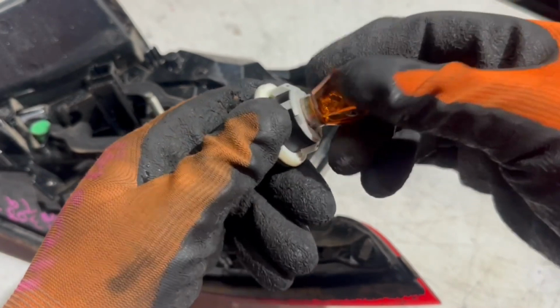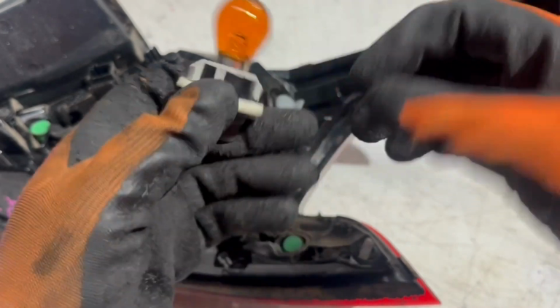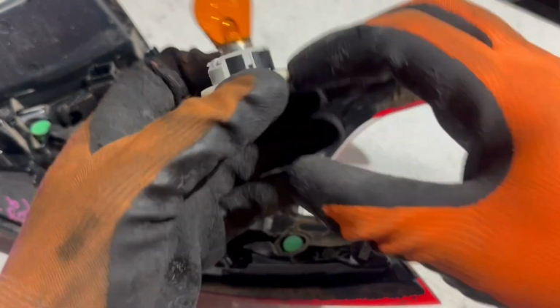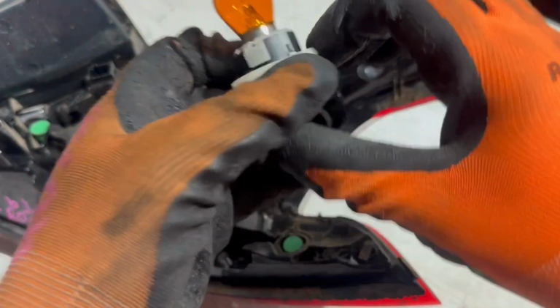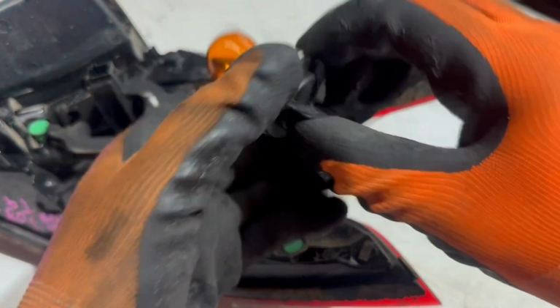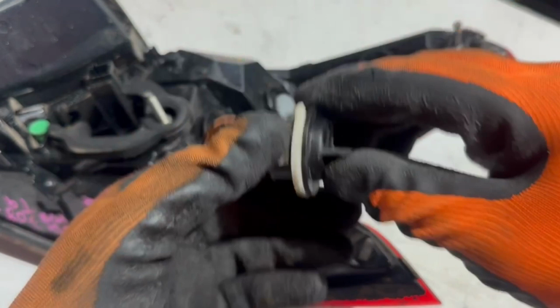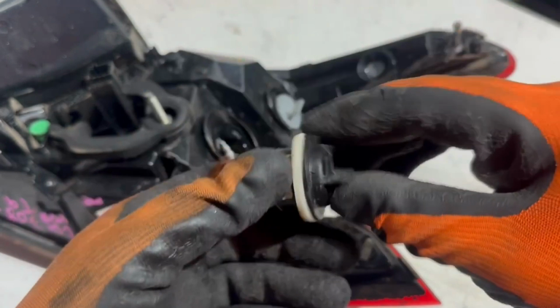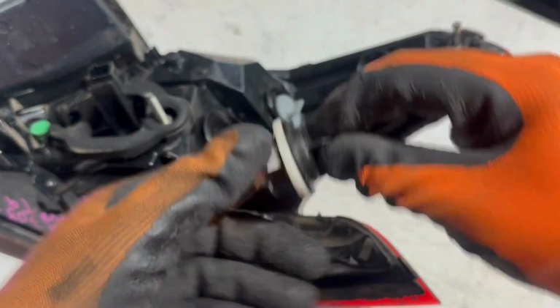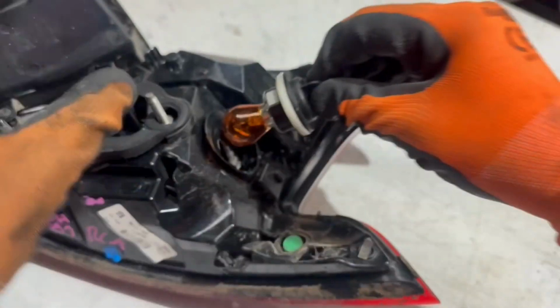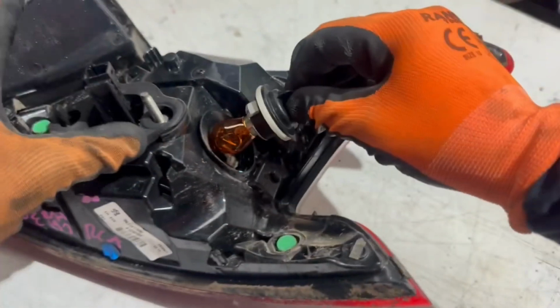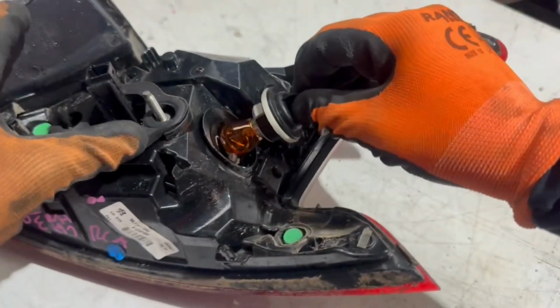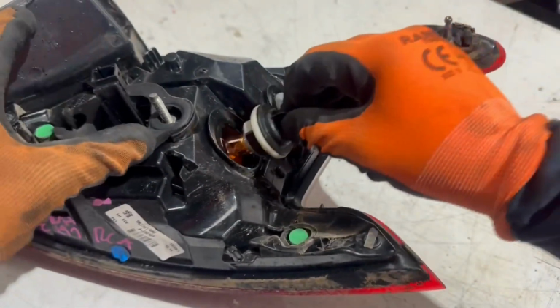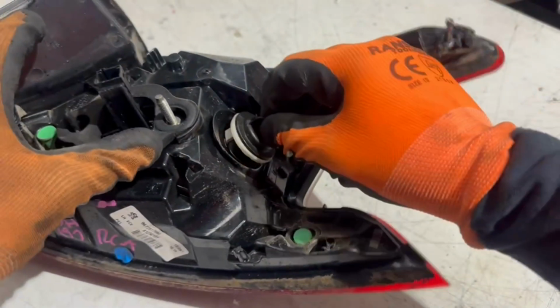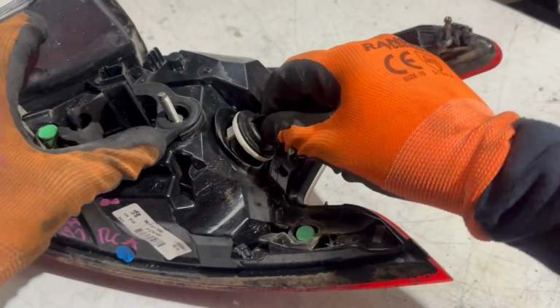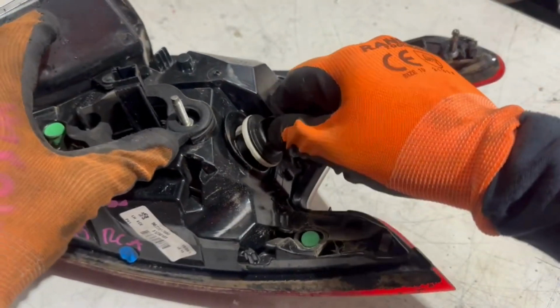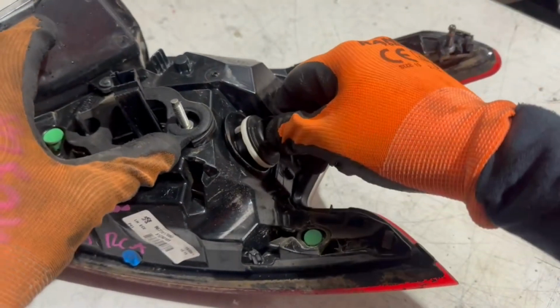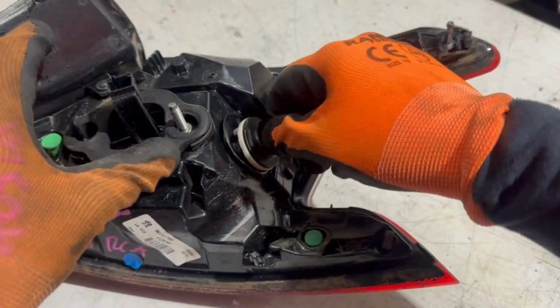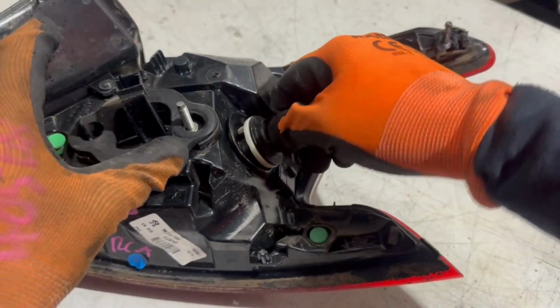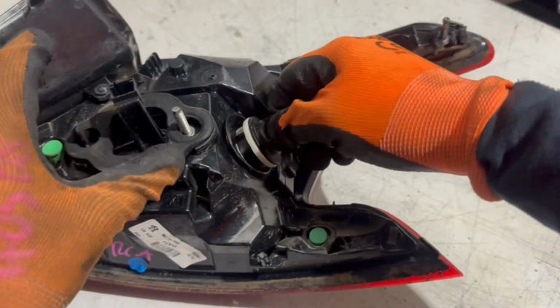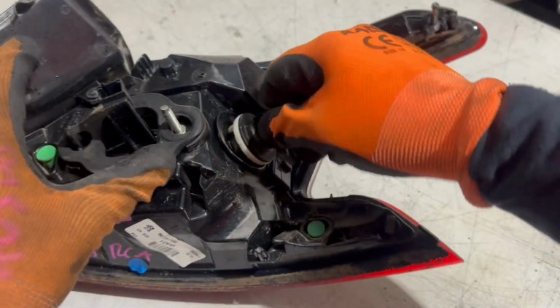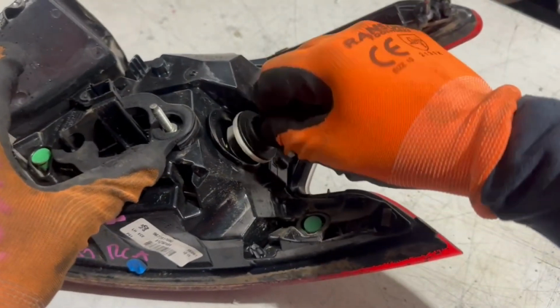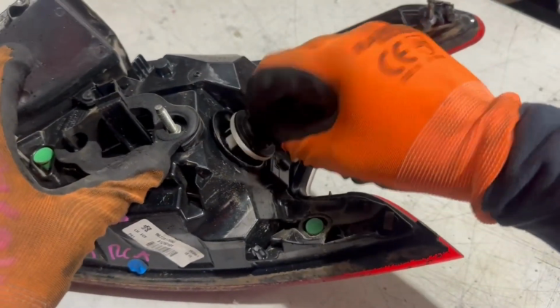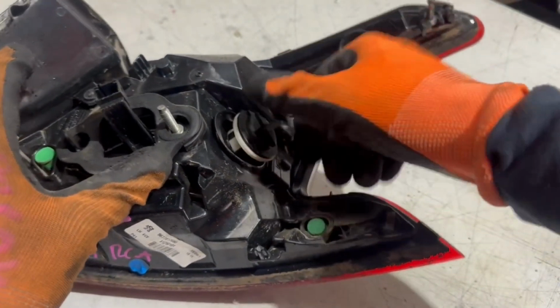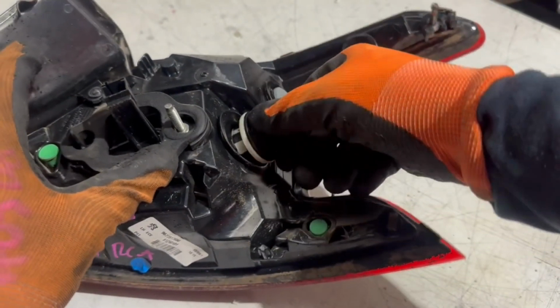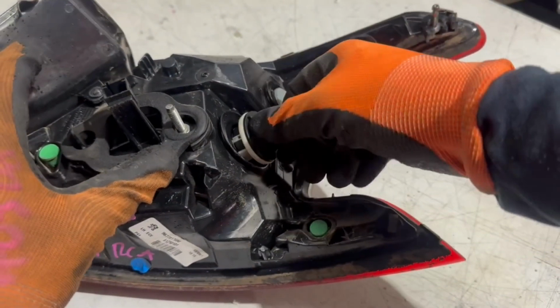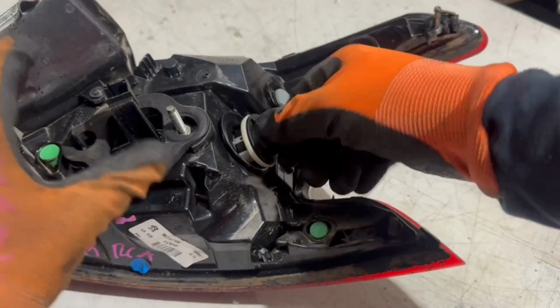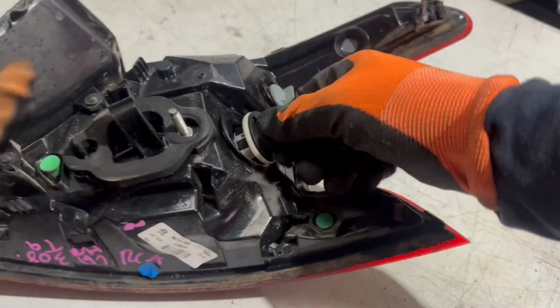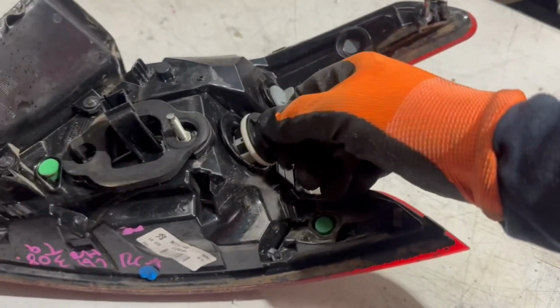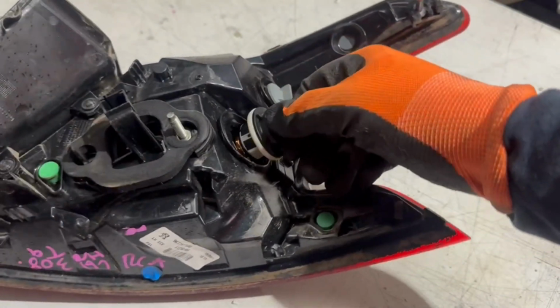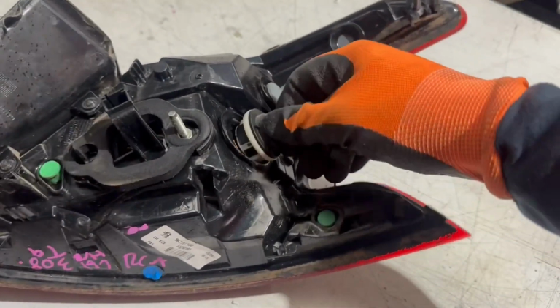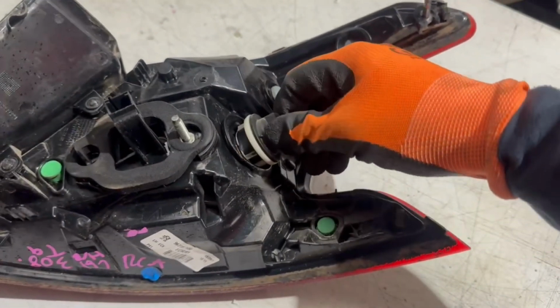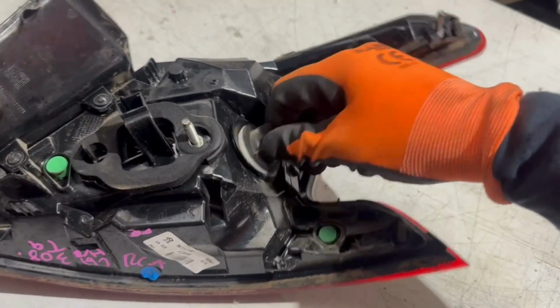Then putting it back on, put it in position and then lock it by turning it clockwise.